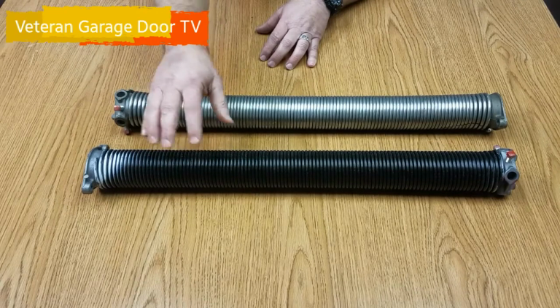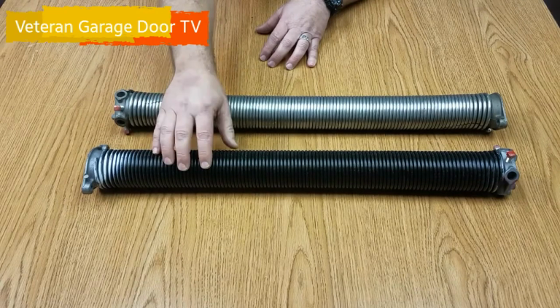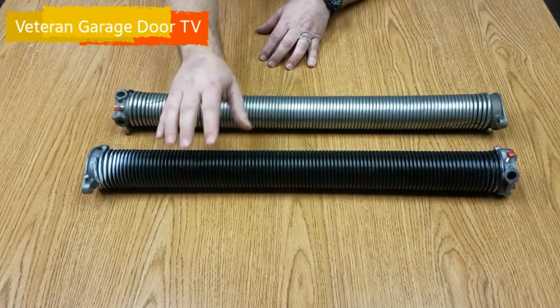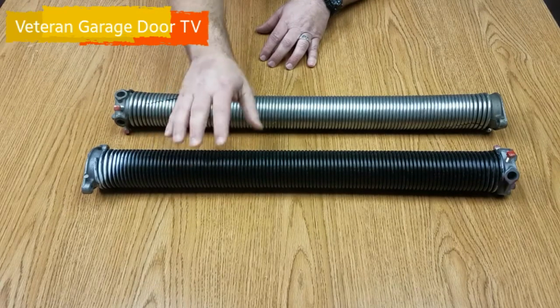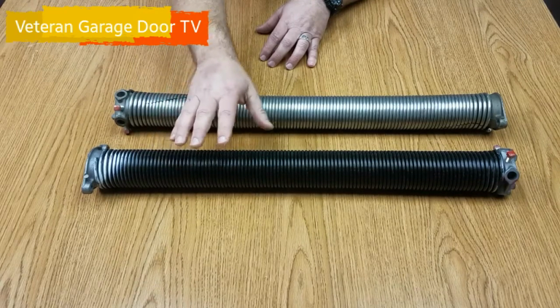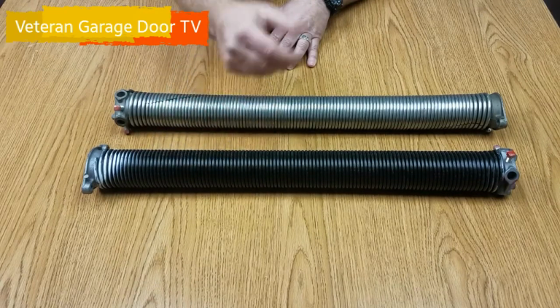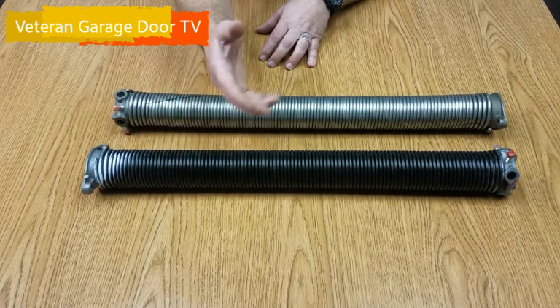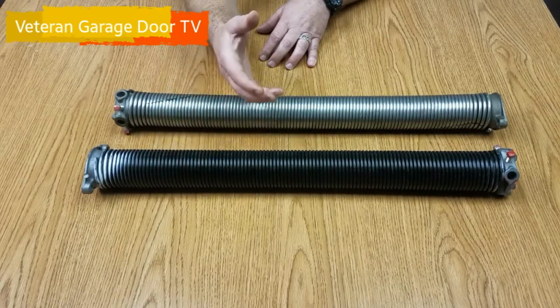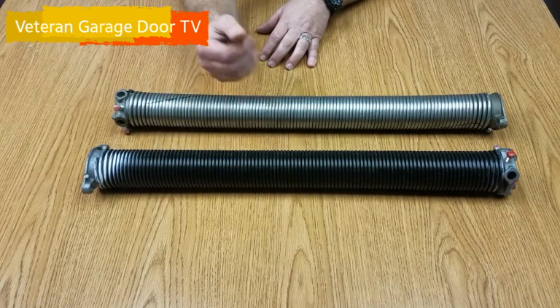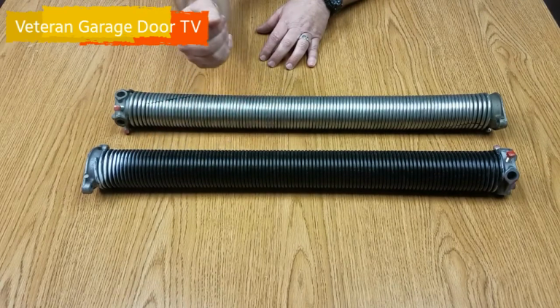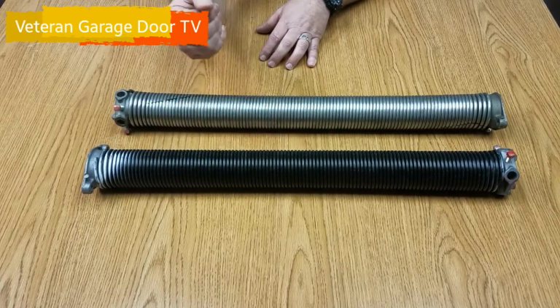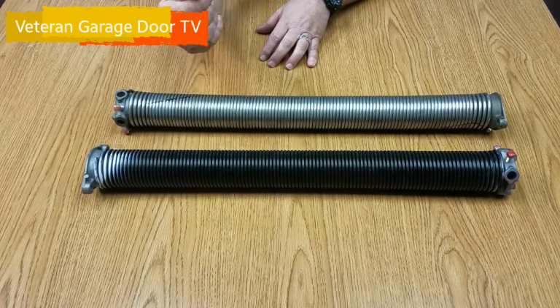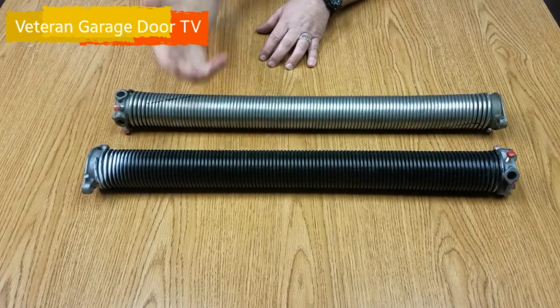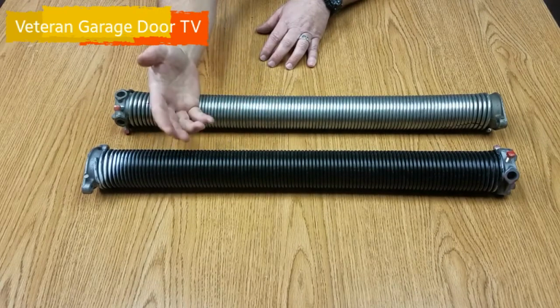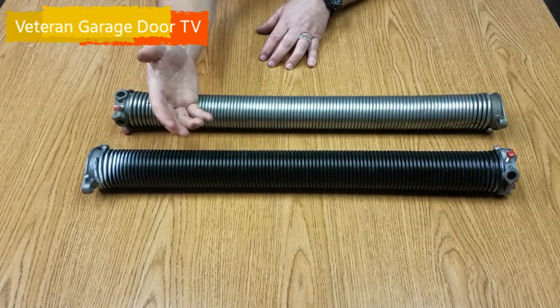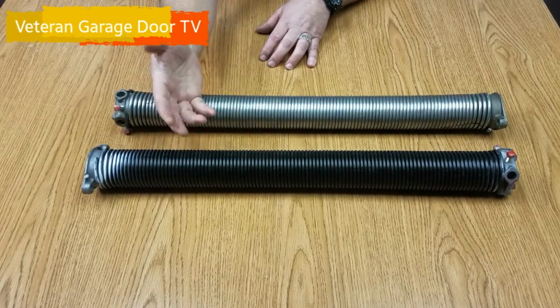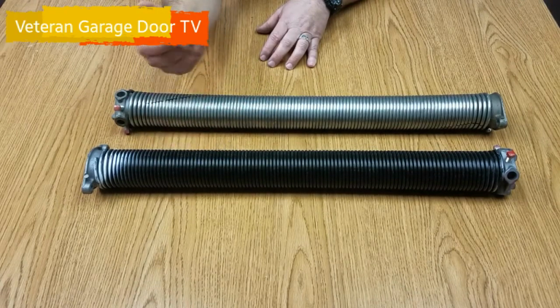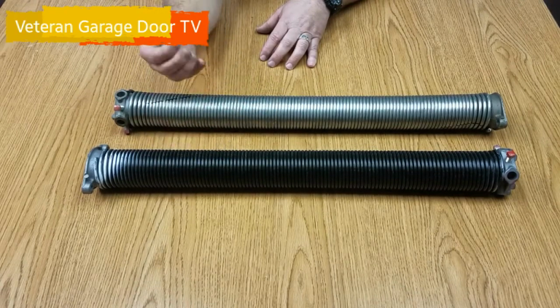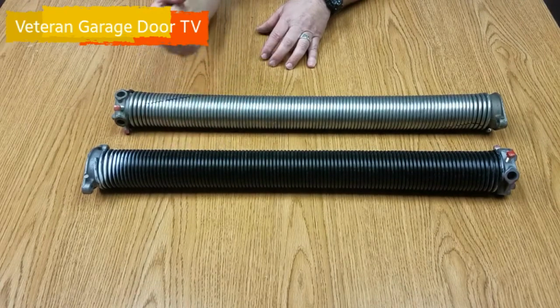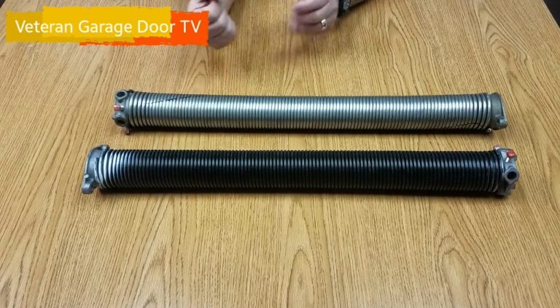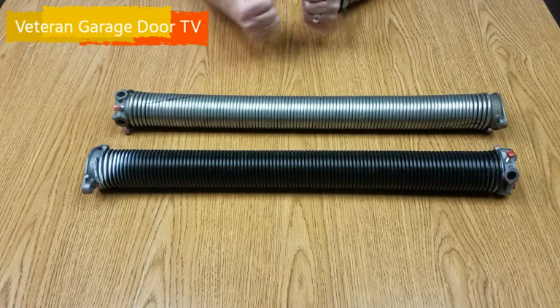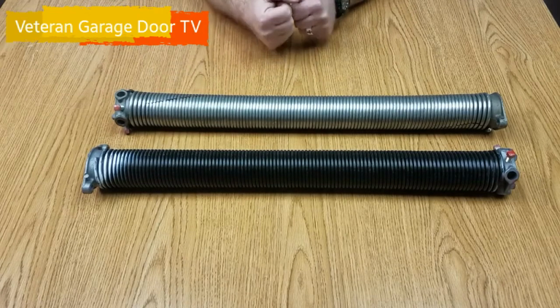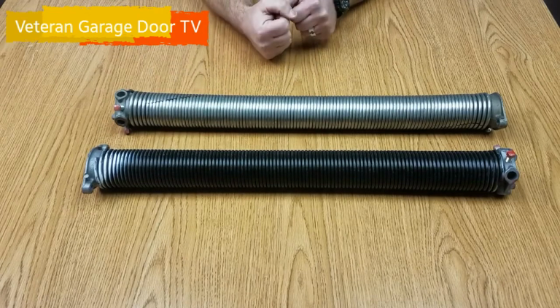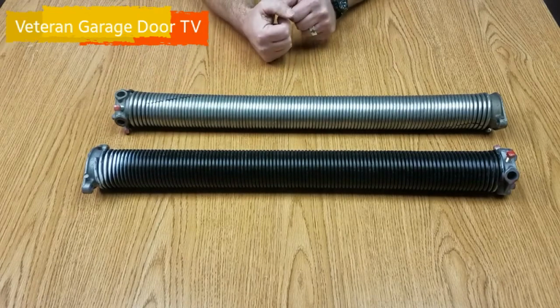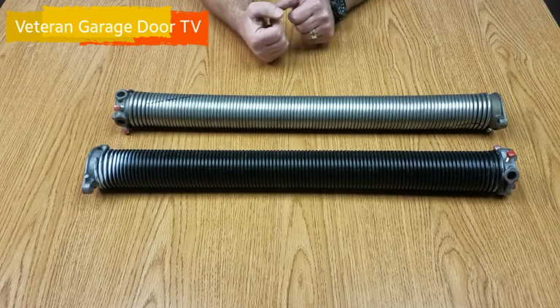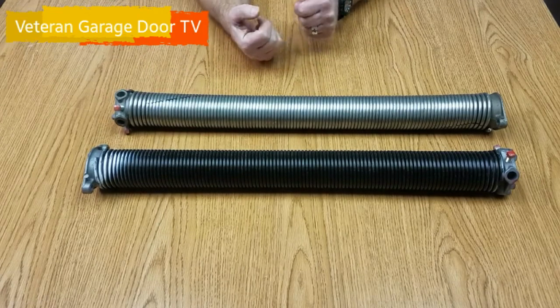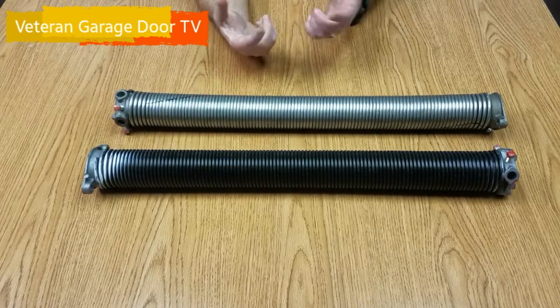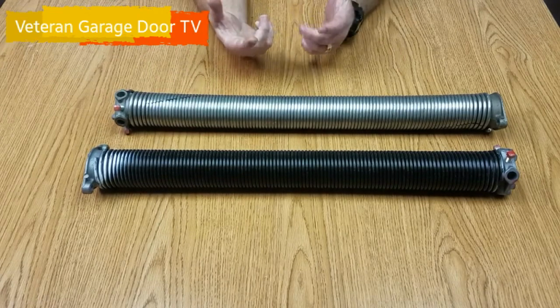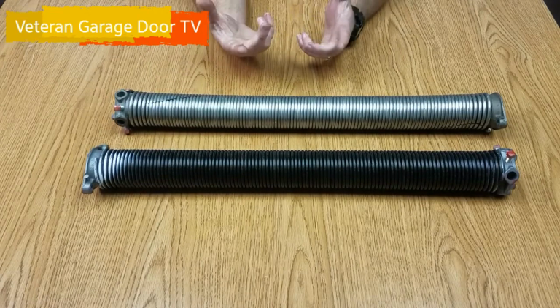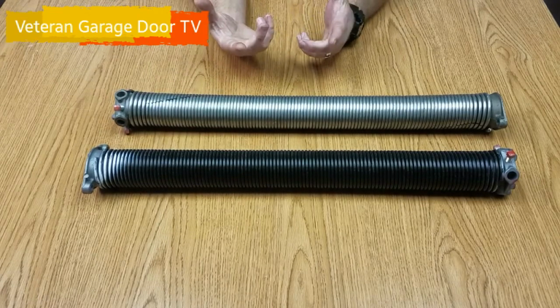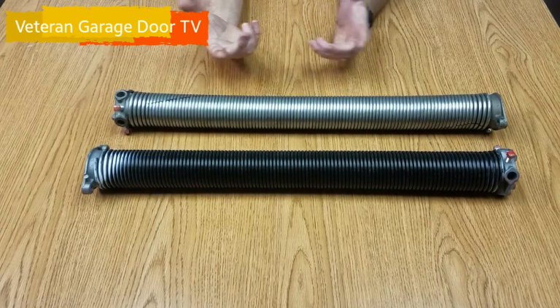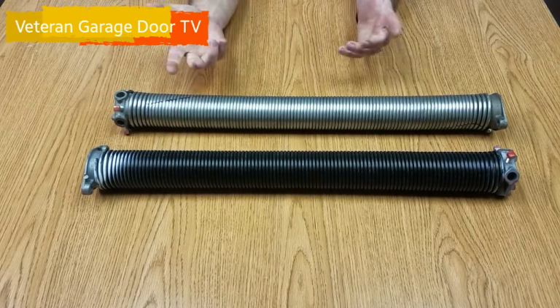We like them because you don't have to make adjustments to them. They hold their tensile strength, they're strong springs, and when they break, they break.